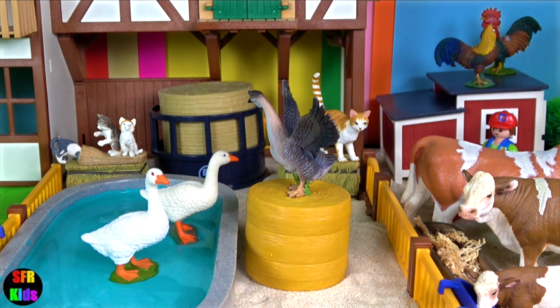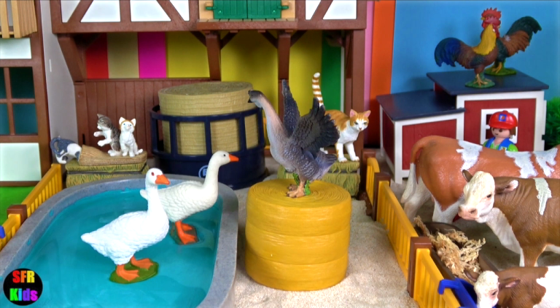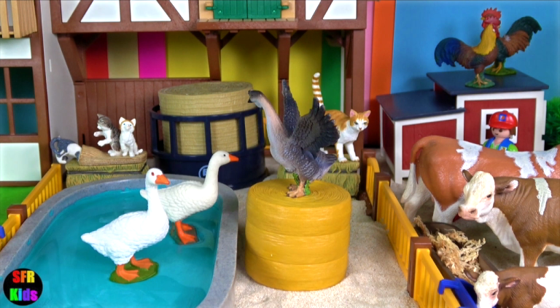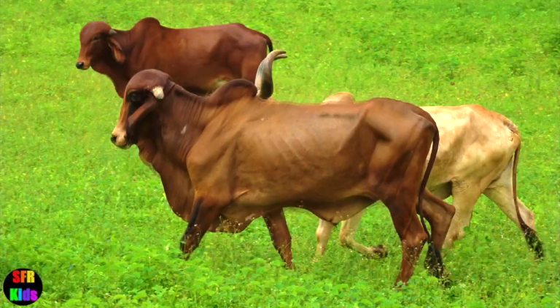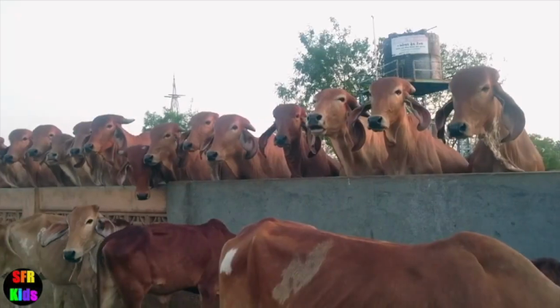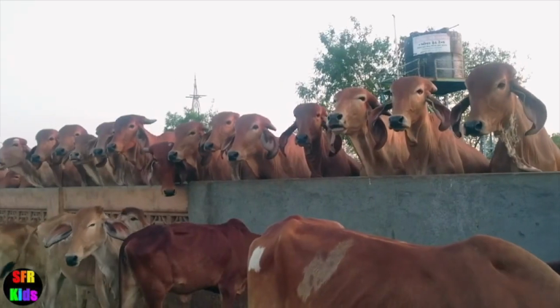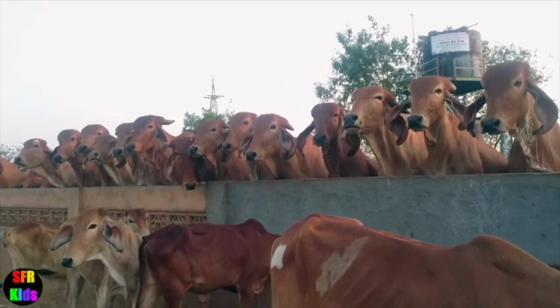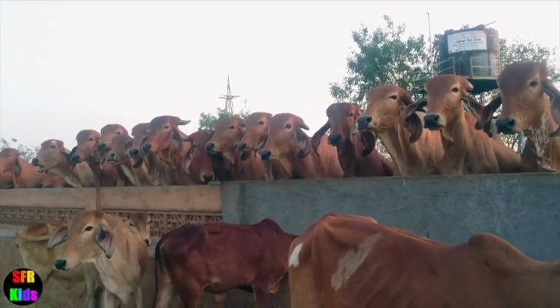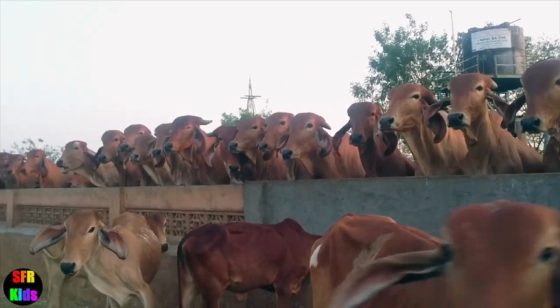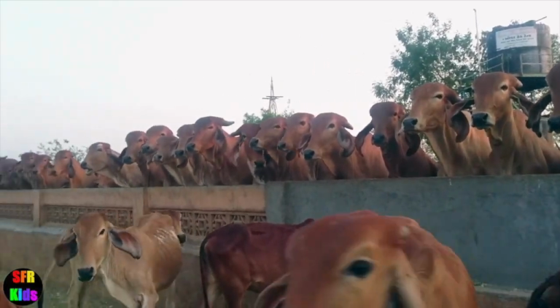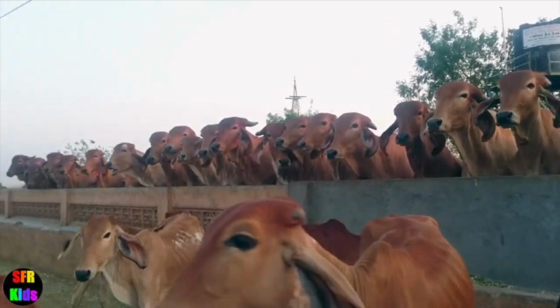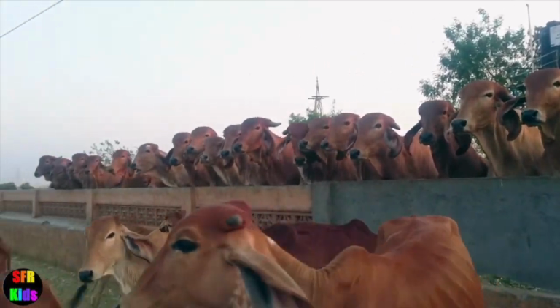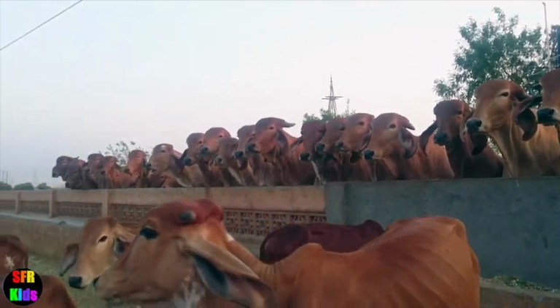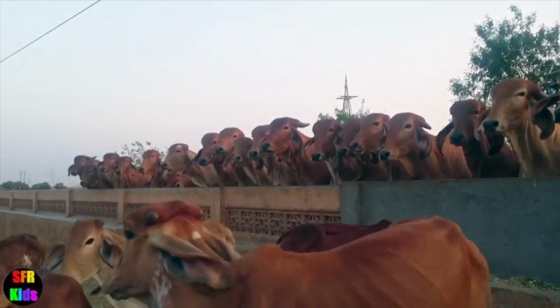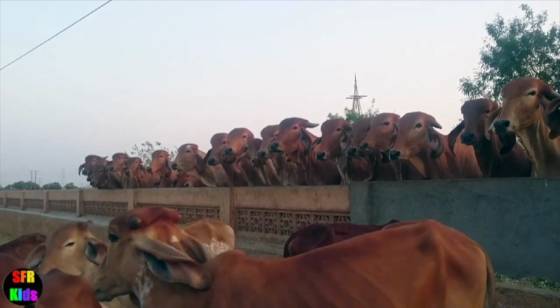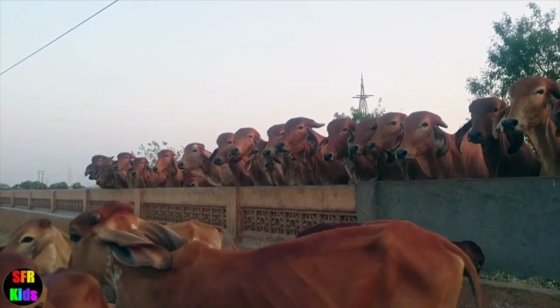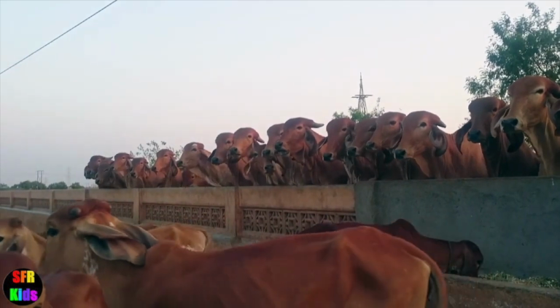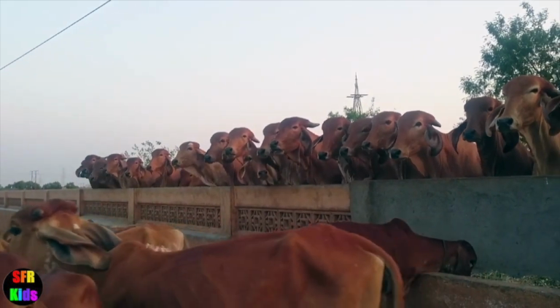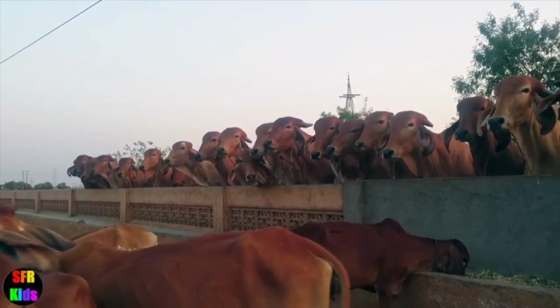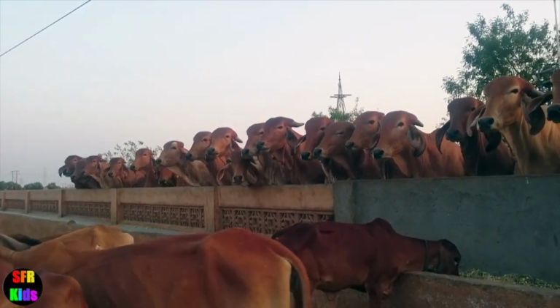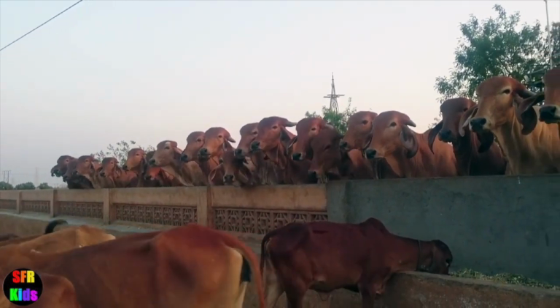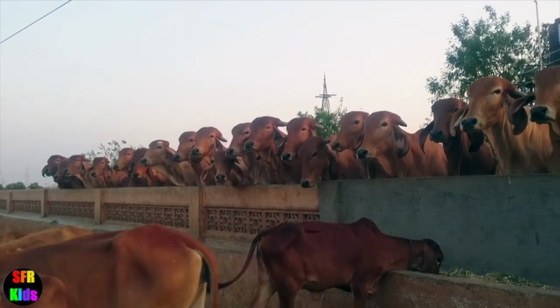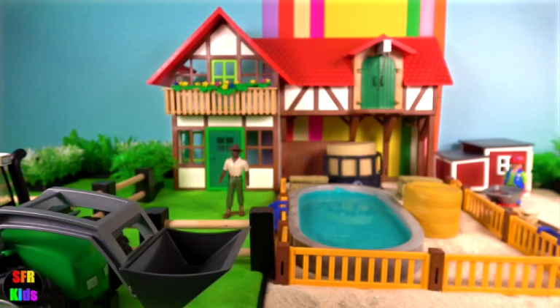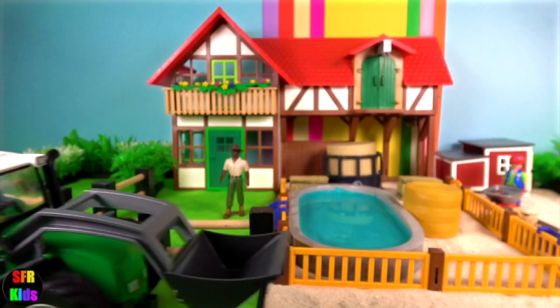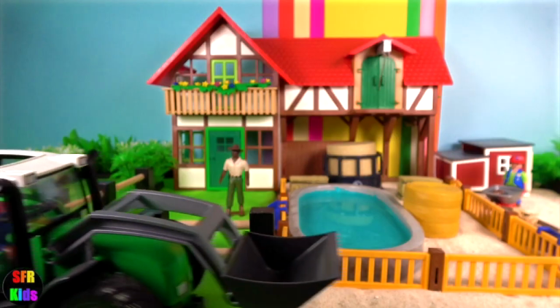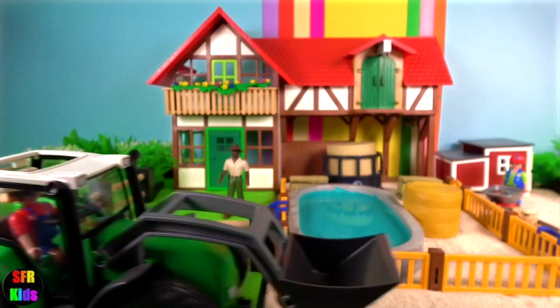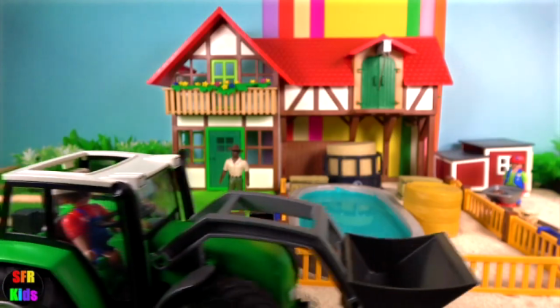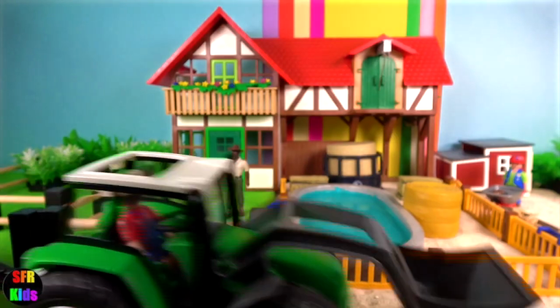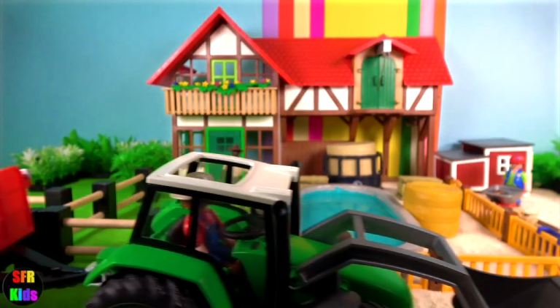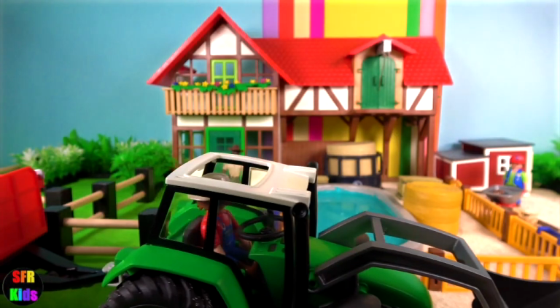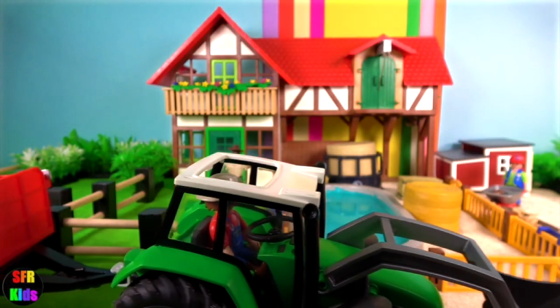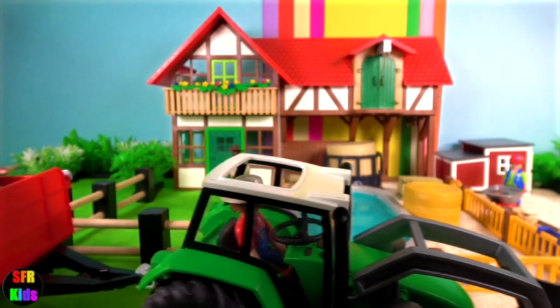The Brahman cow. It has a humped back, long drooping ears and loose skin.